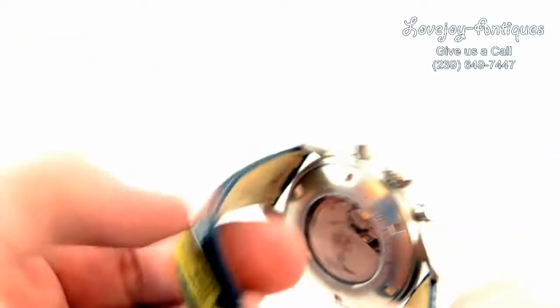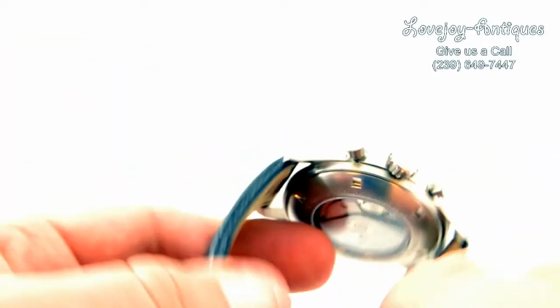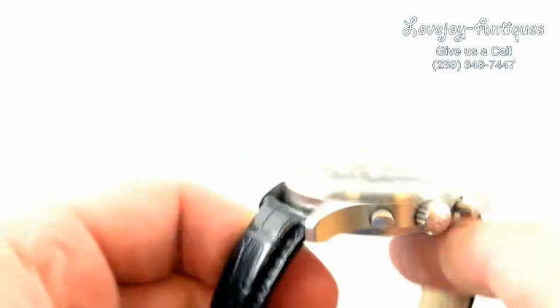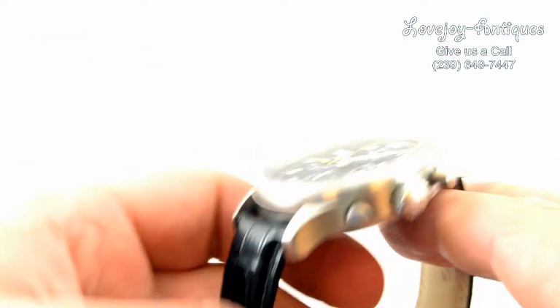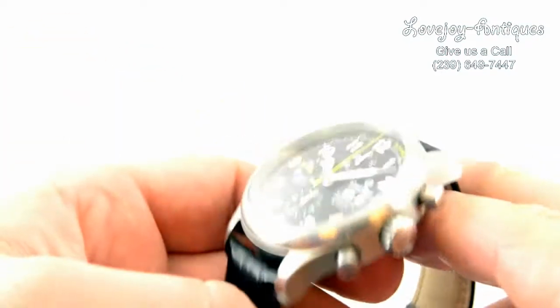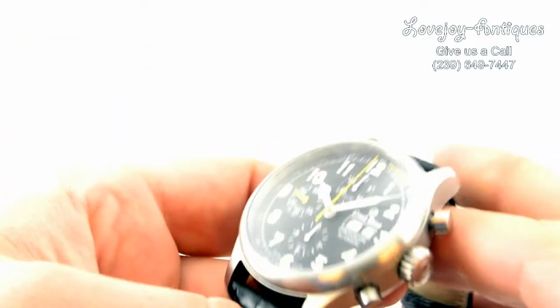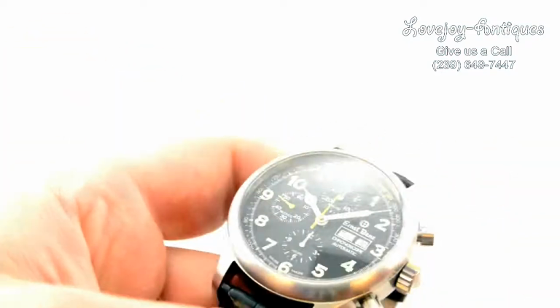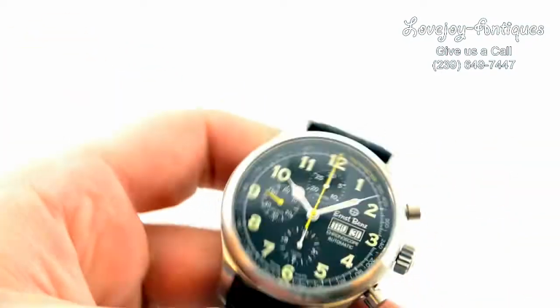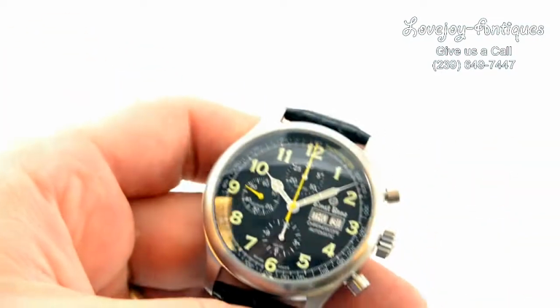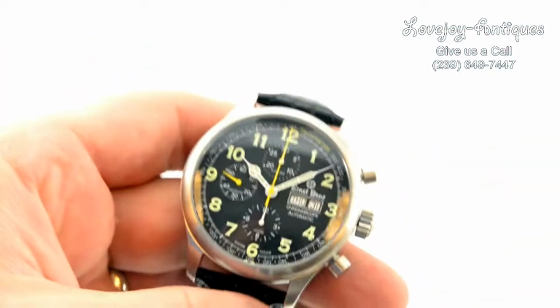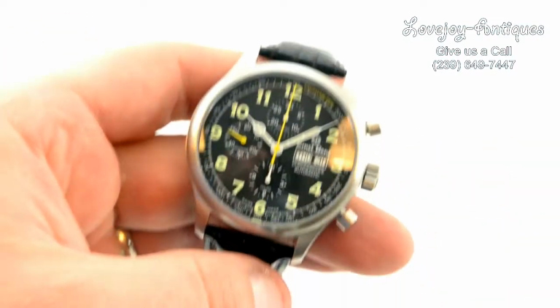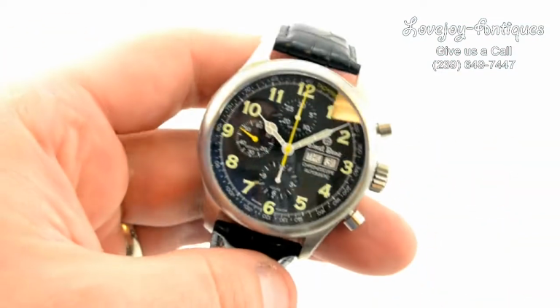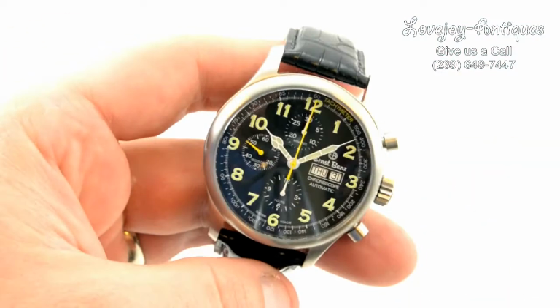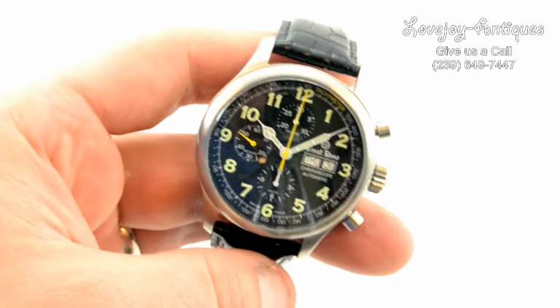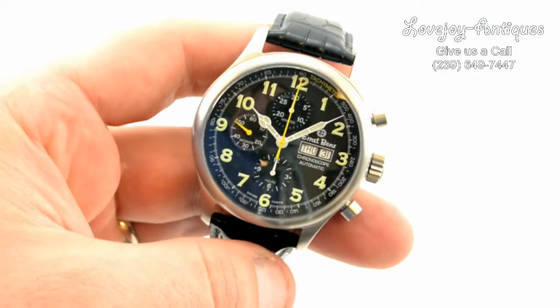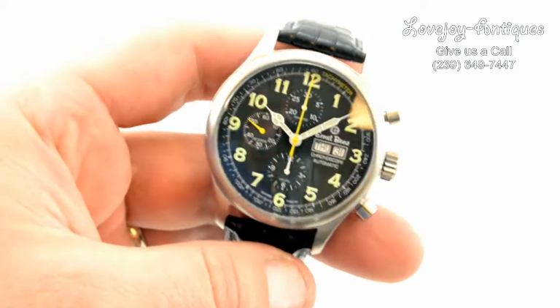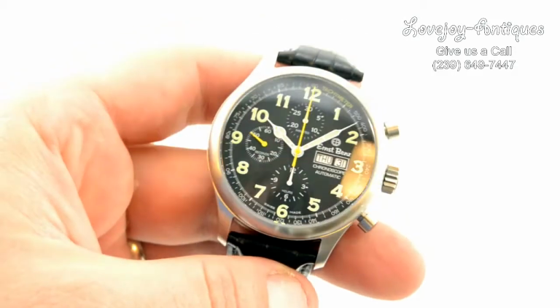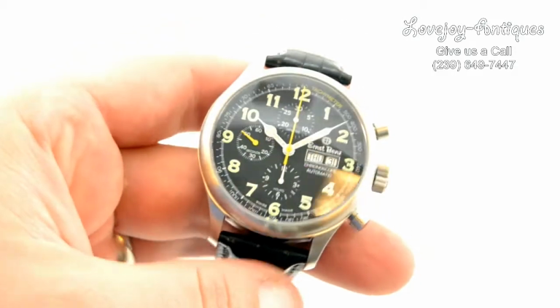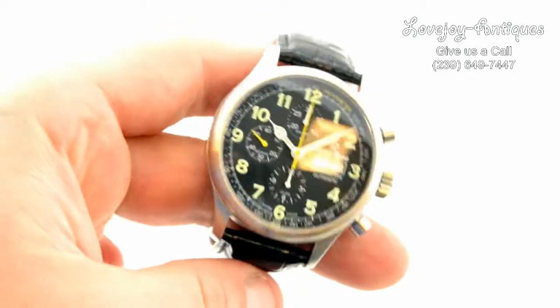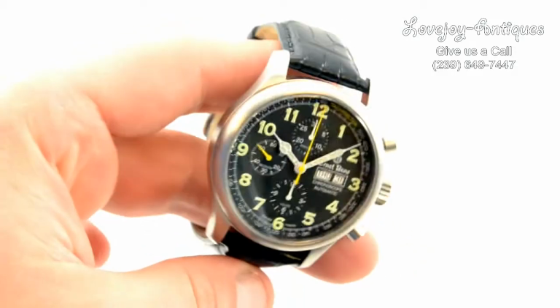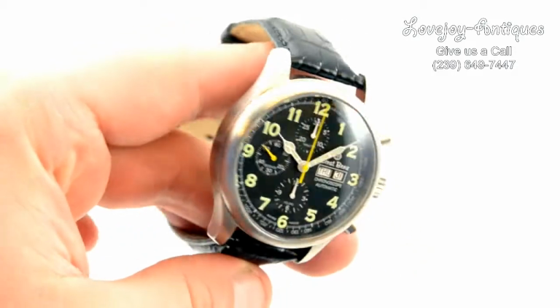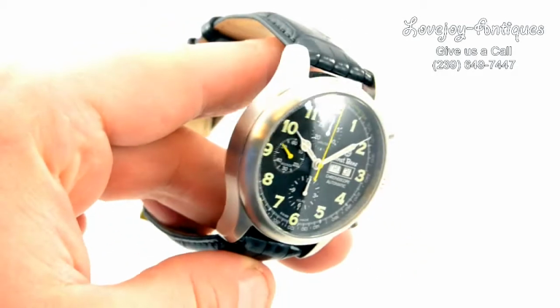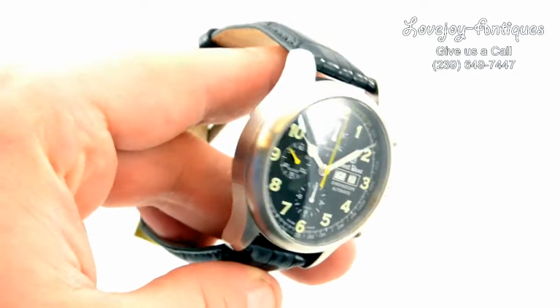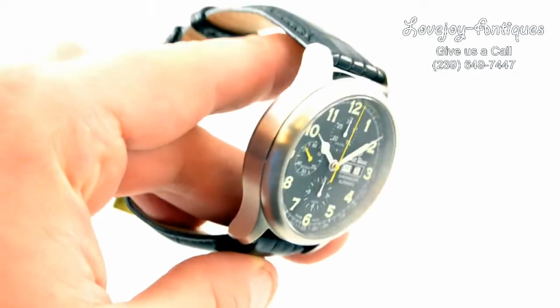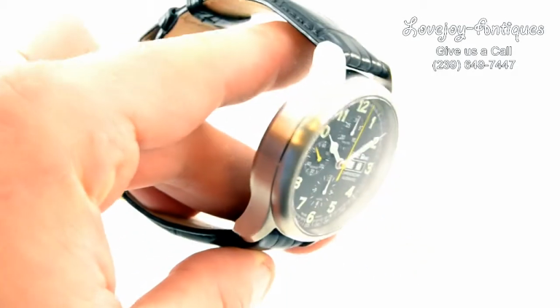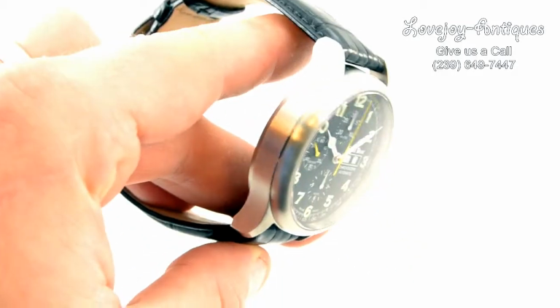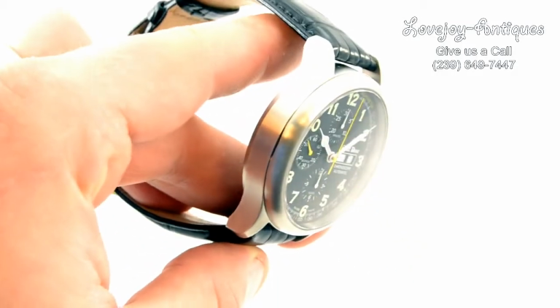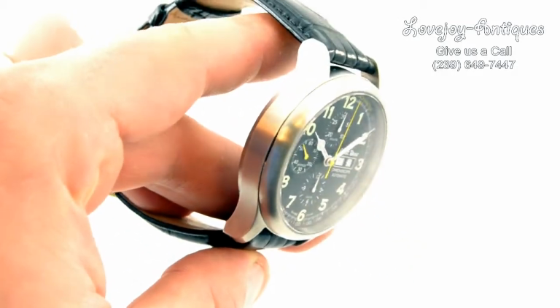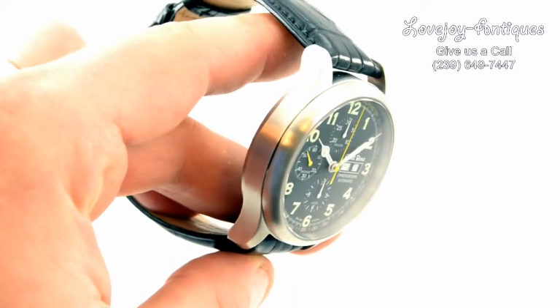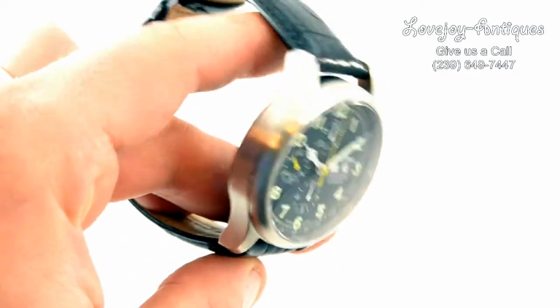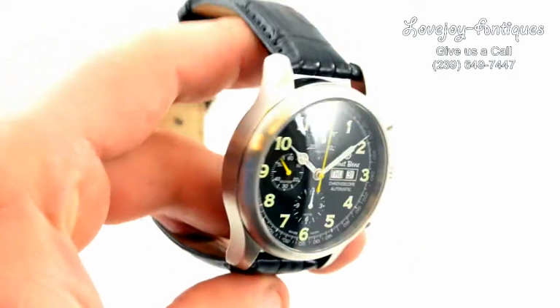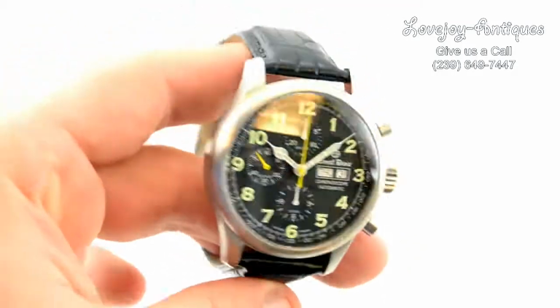If you have any questions on this watch, feel free to call us at the shop or give us an email. Thanks for watching.